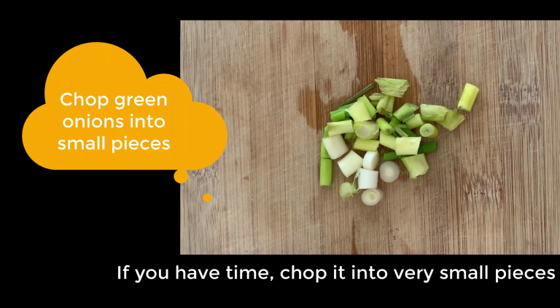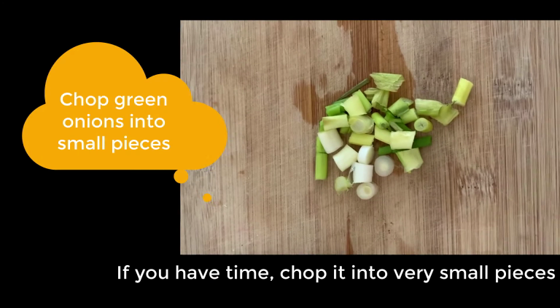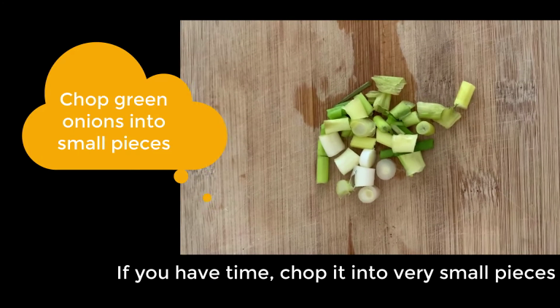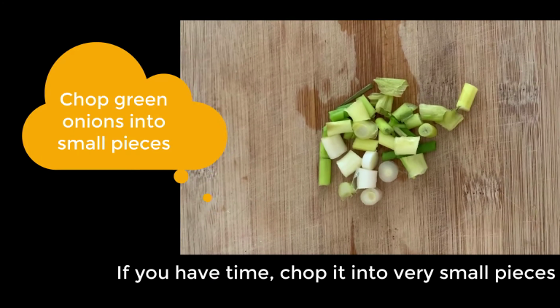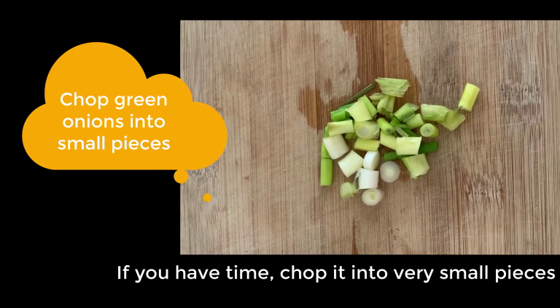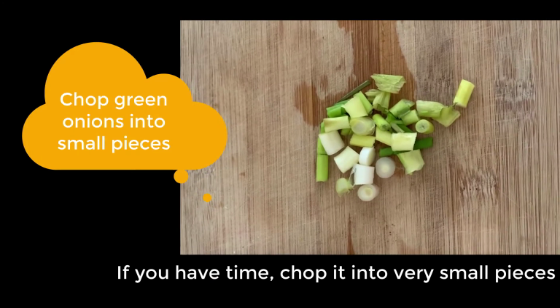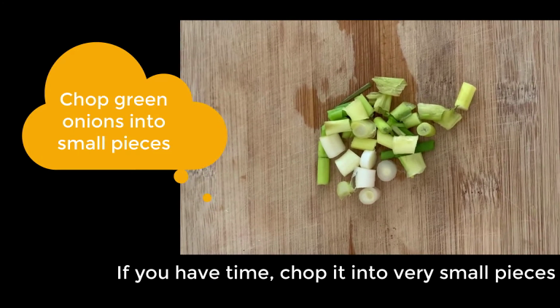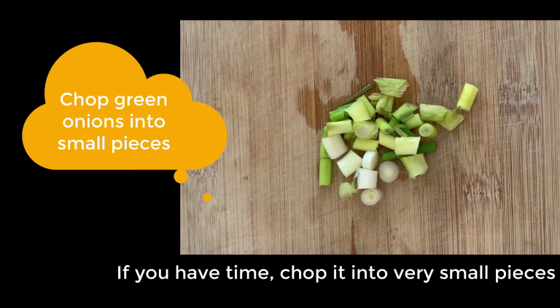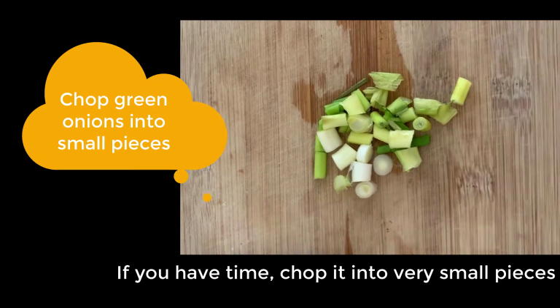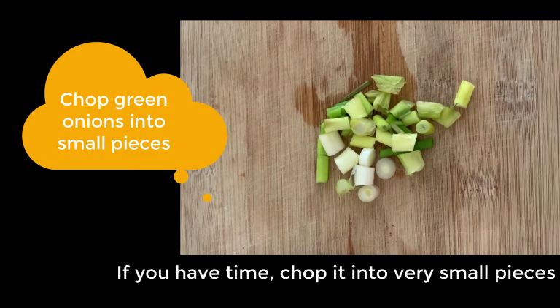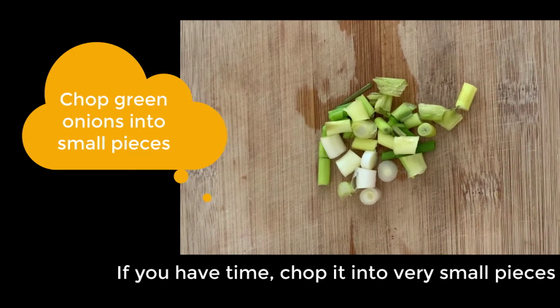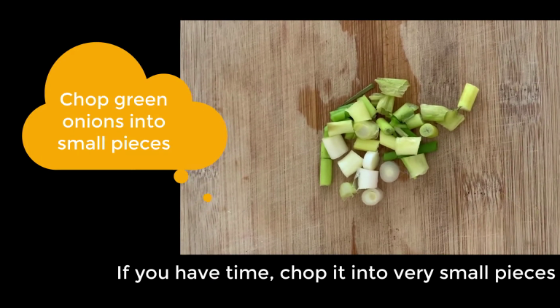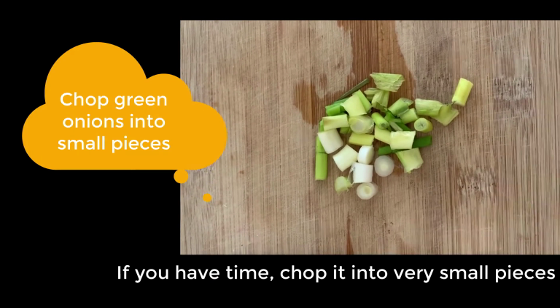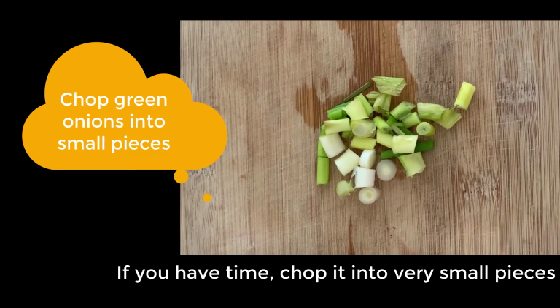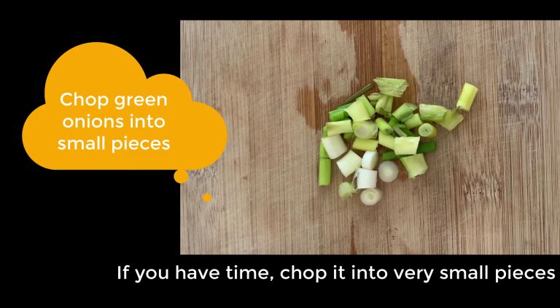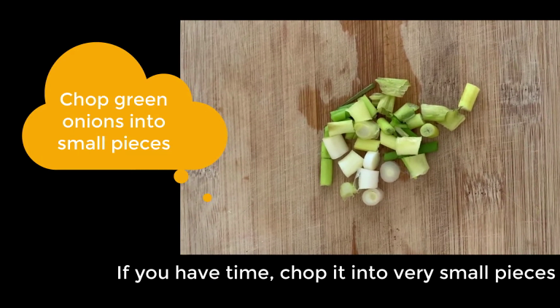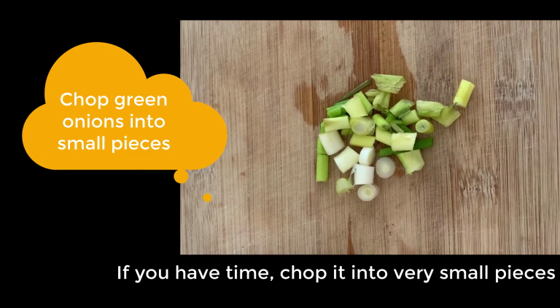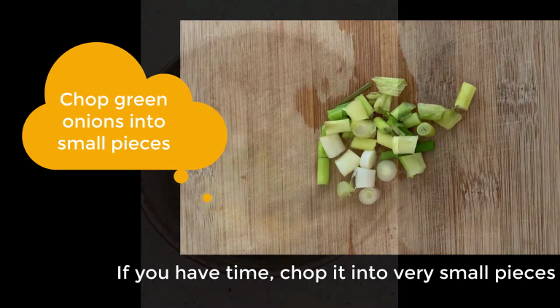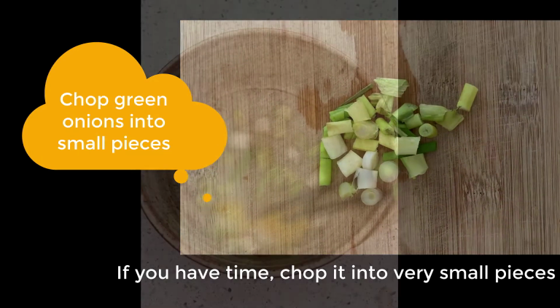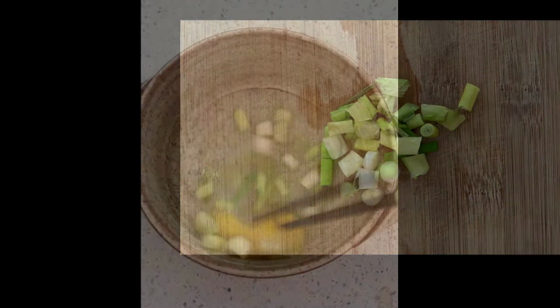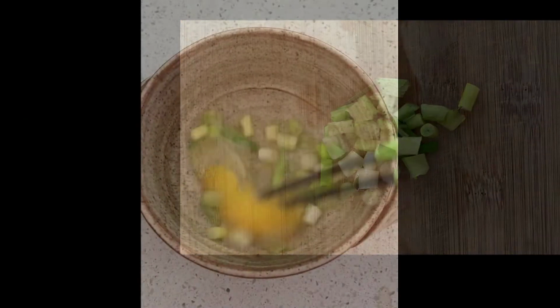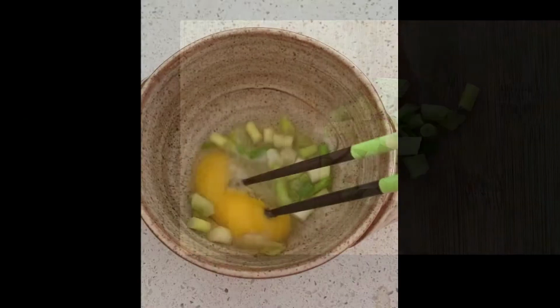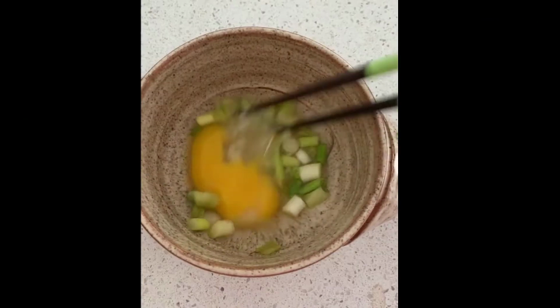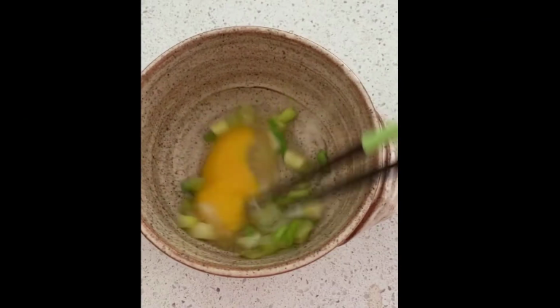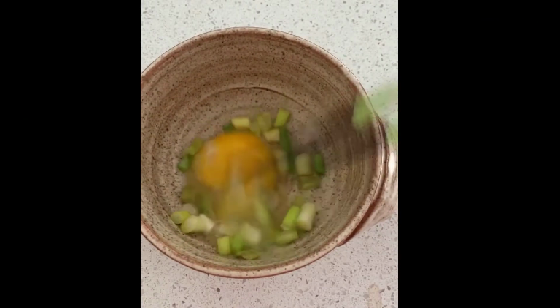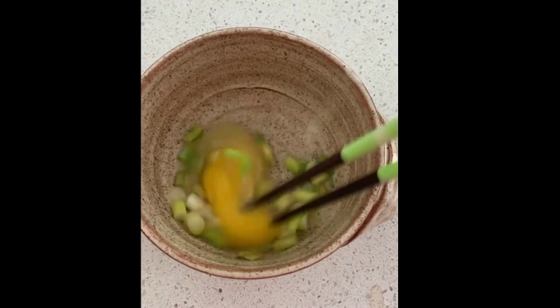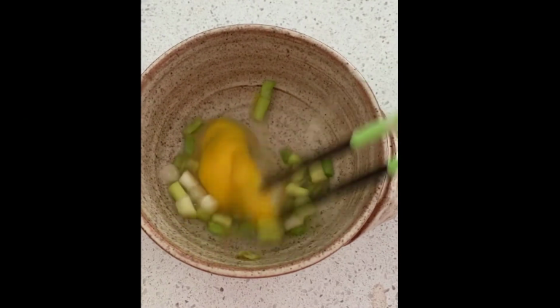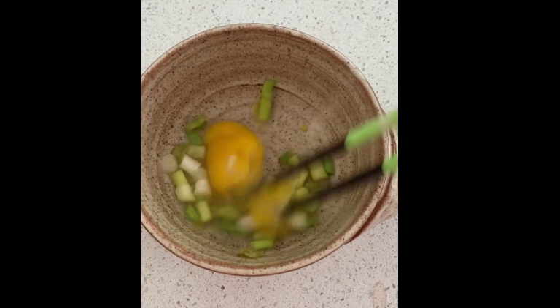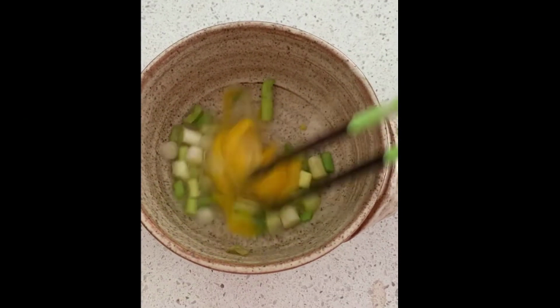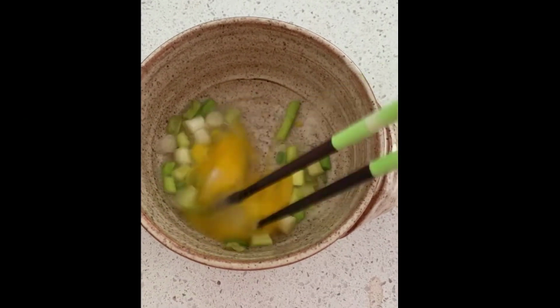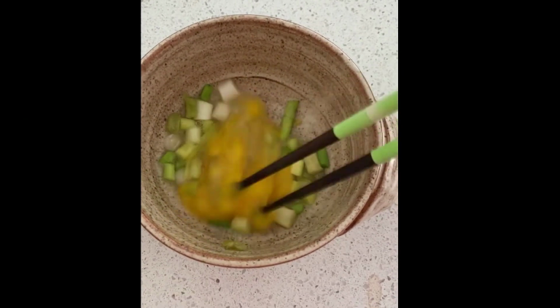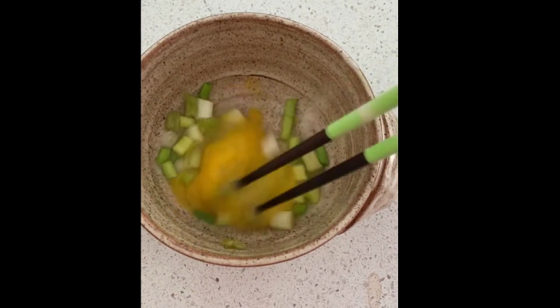Chop the green onions into smaller pieces — the smaller the better. Then mix everything together.